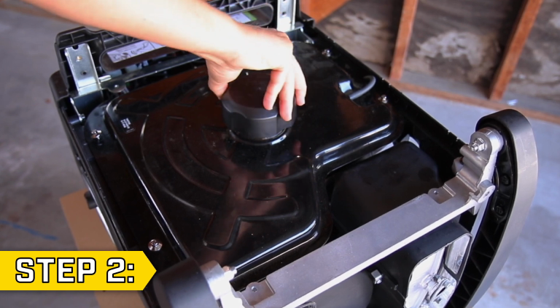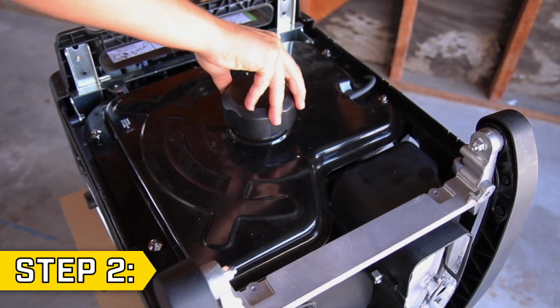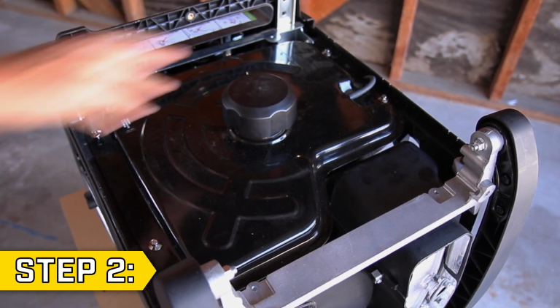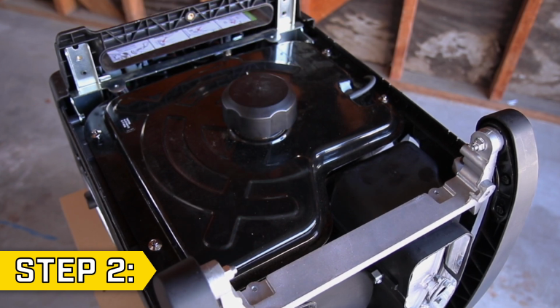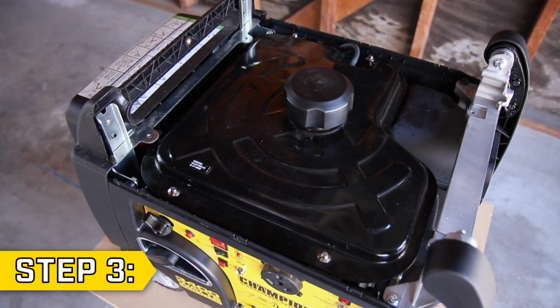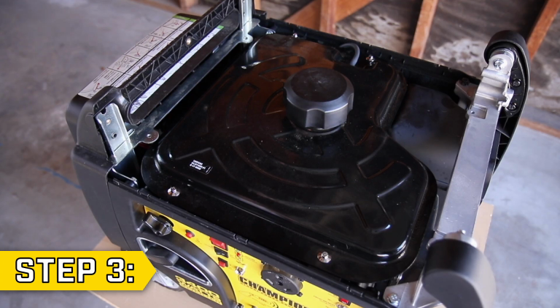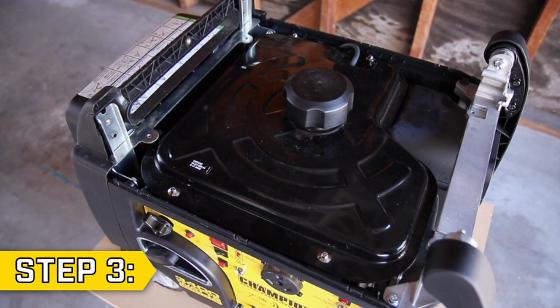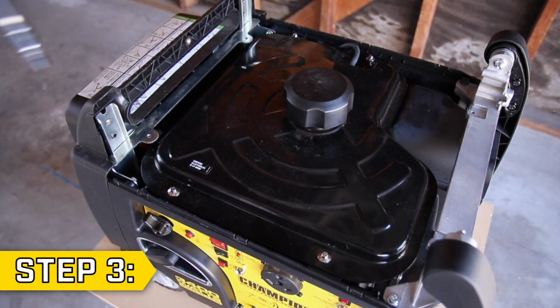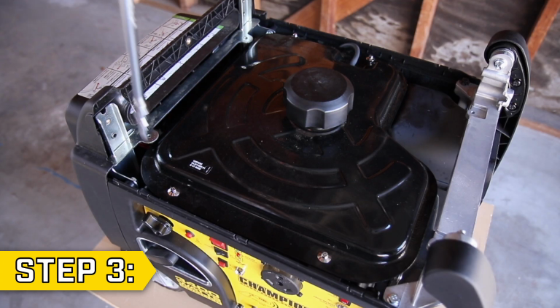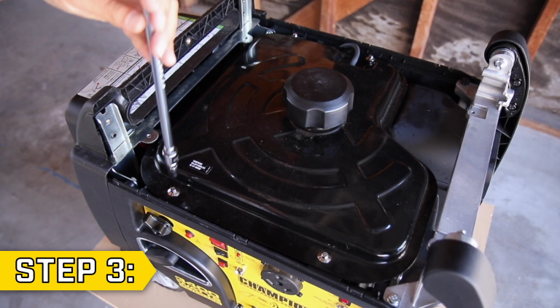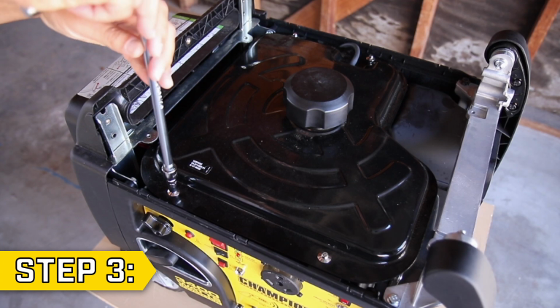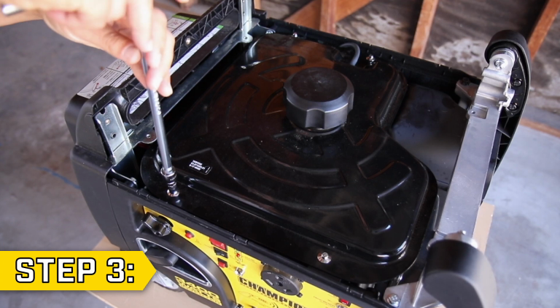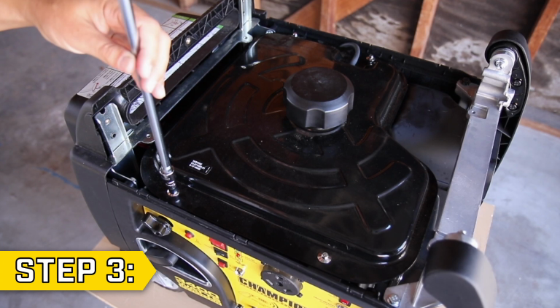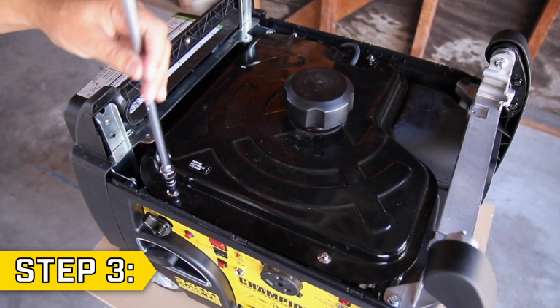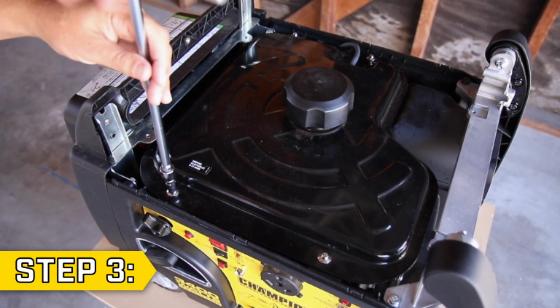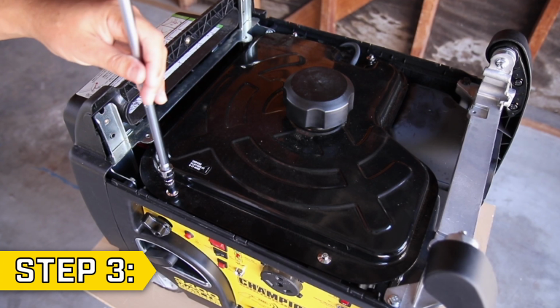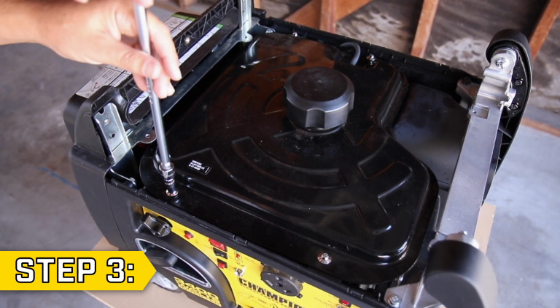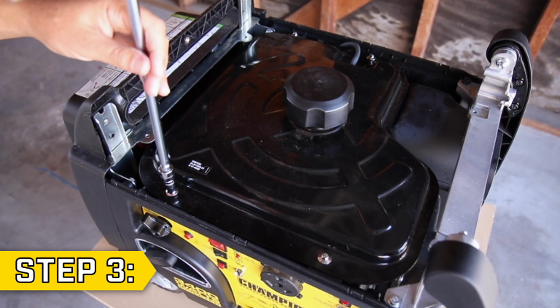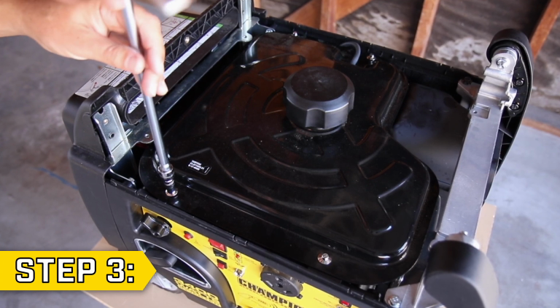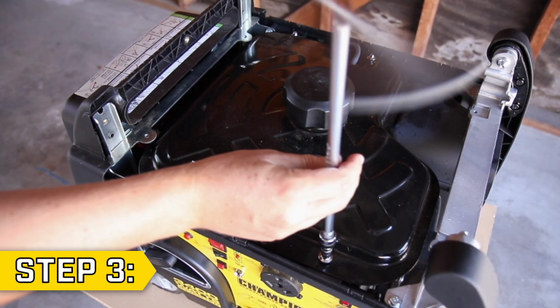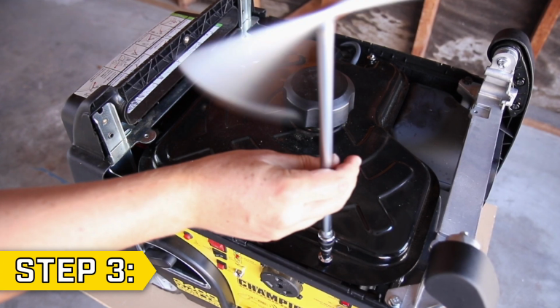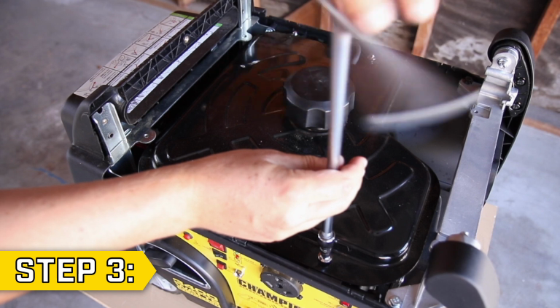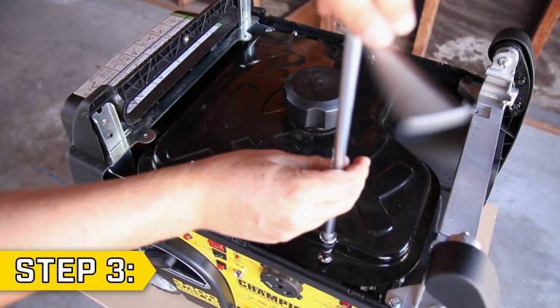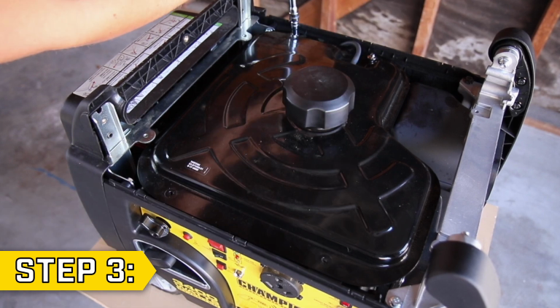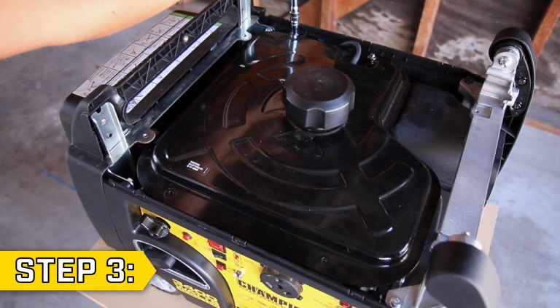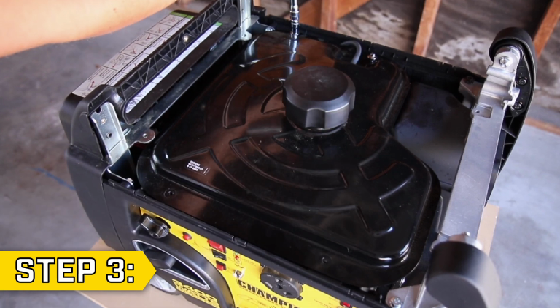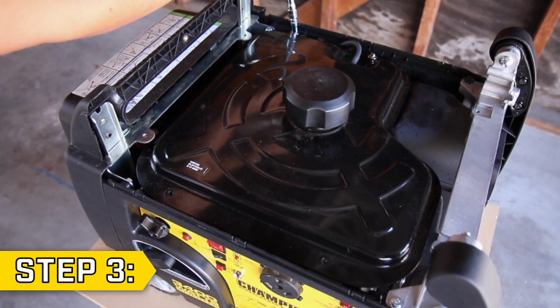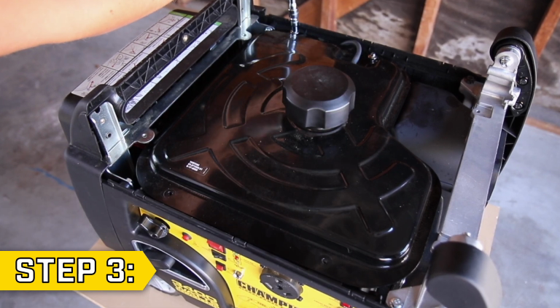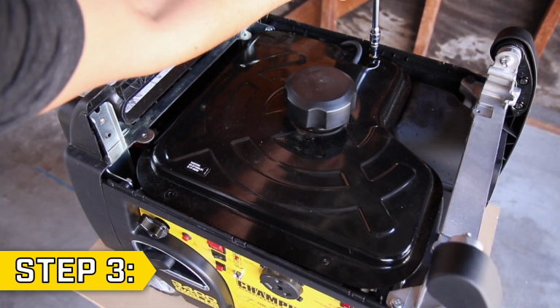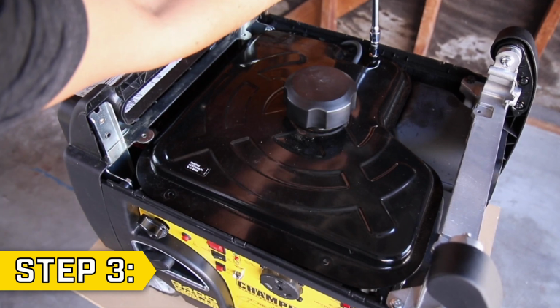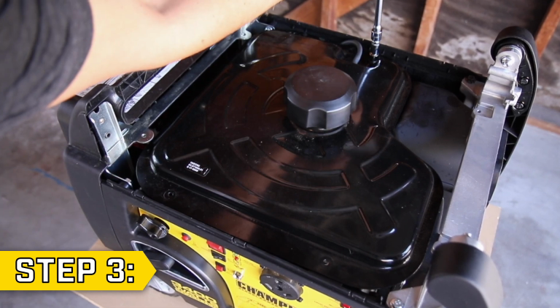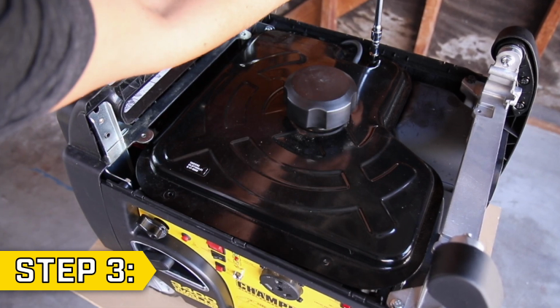Step 3. Remove the four bolts that are holding on the fuel tank with a 7mm socket.